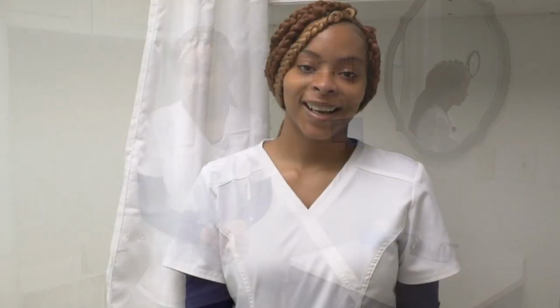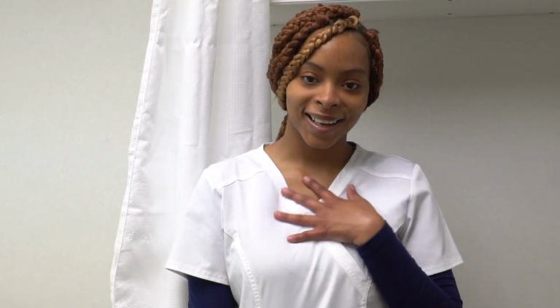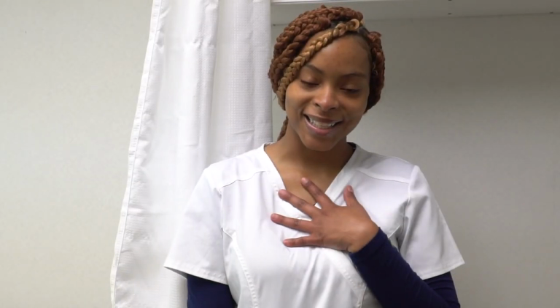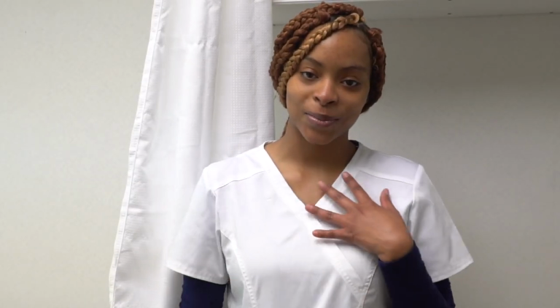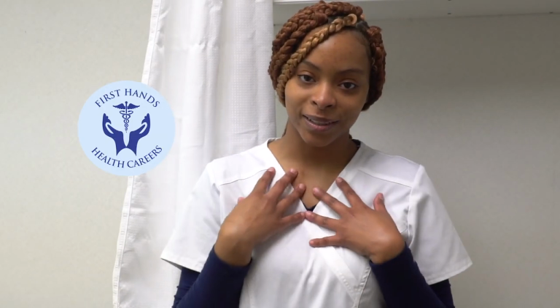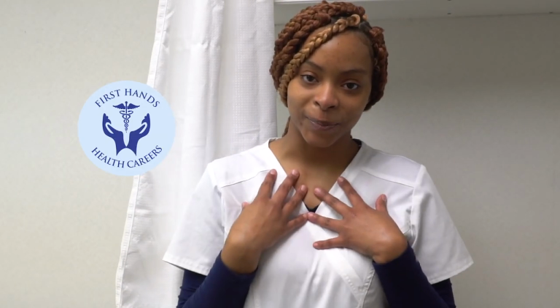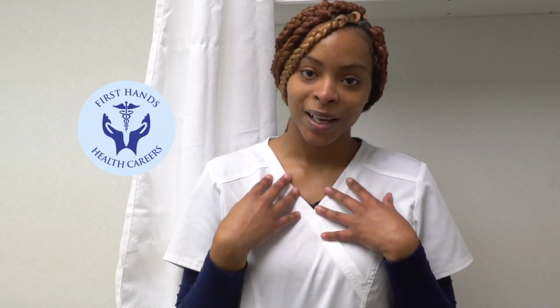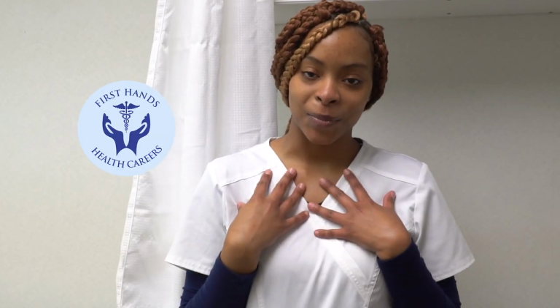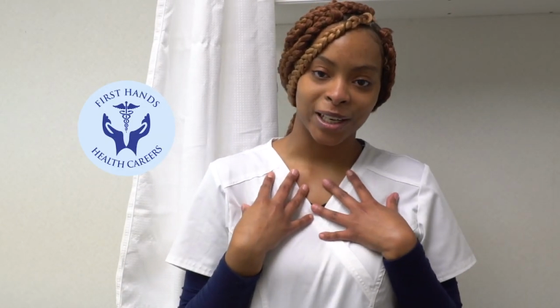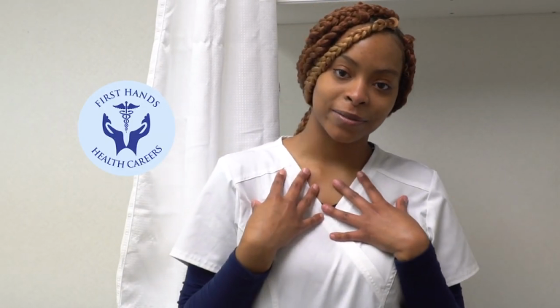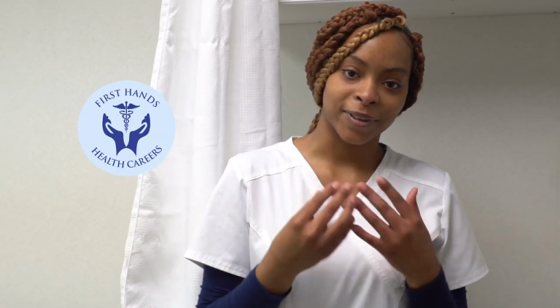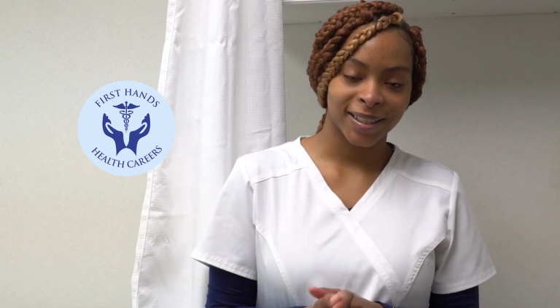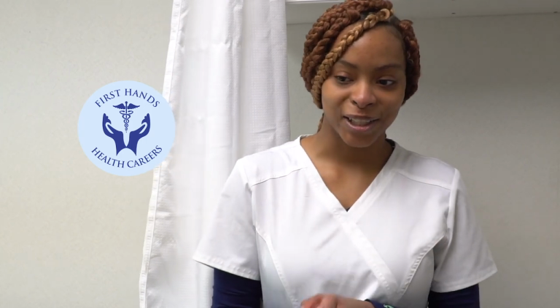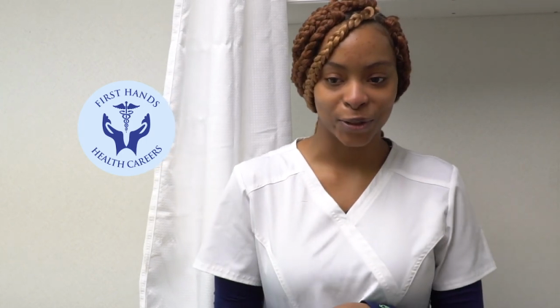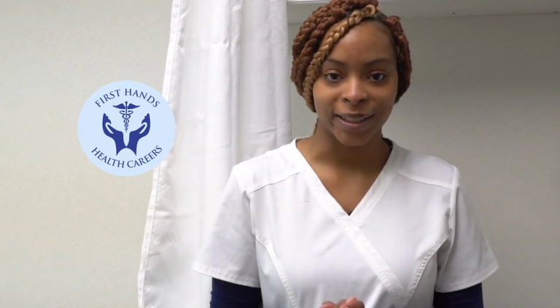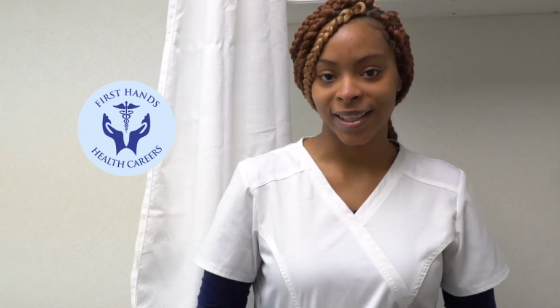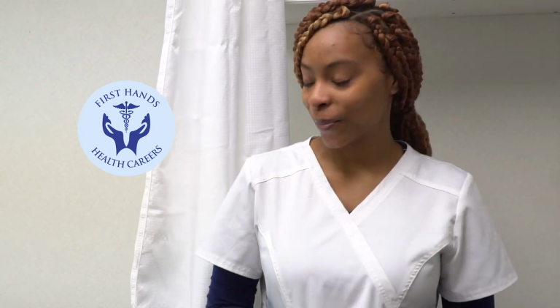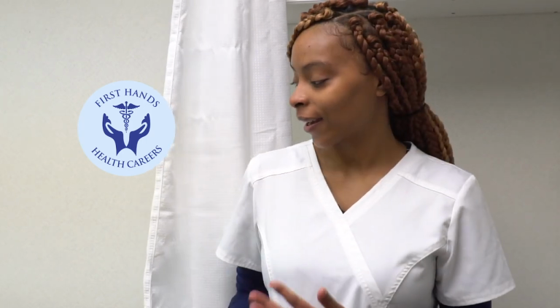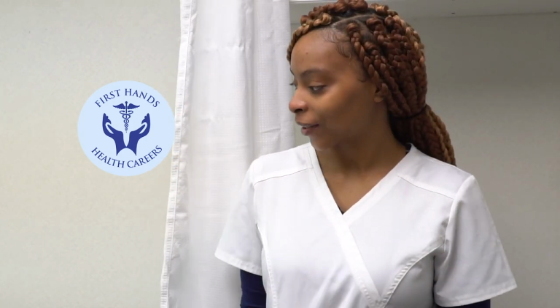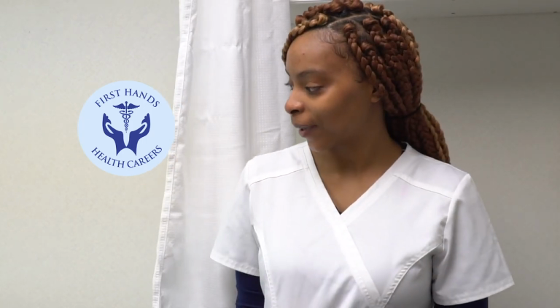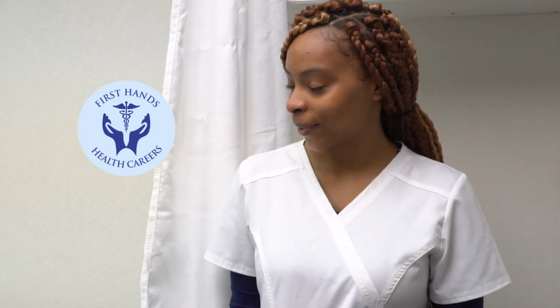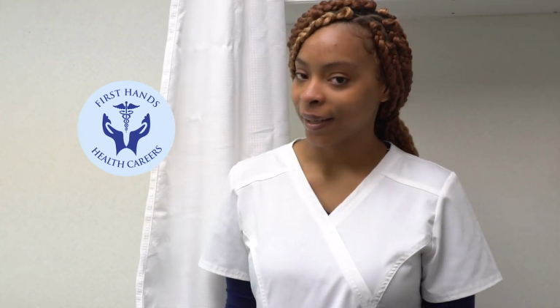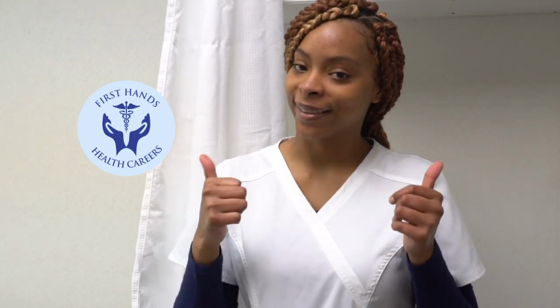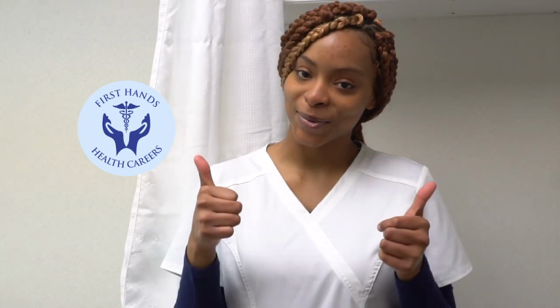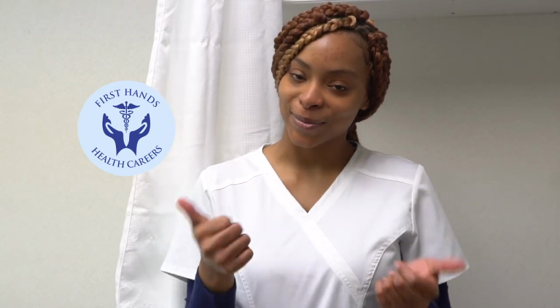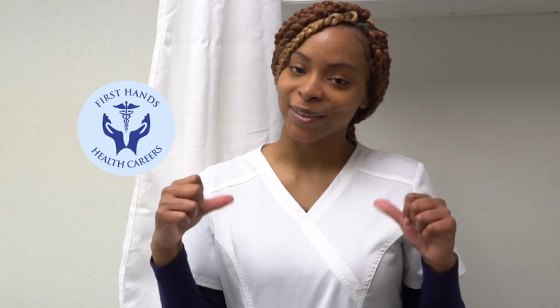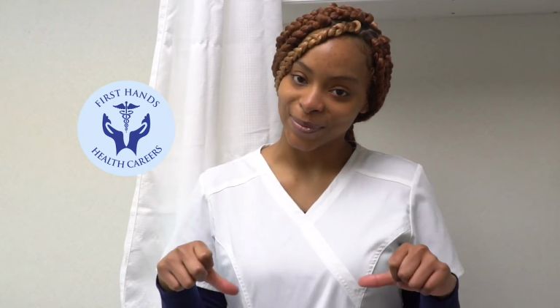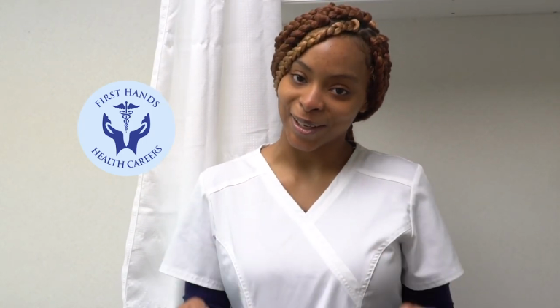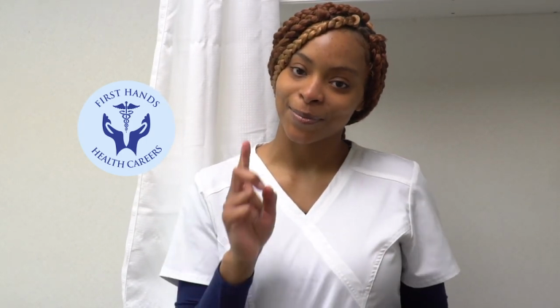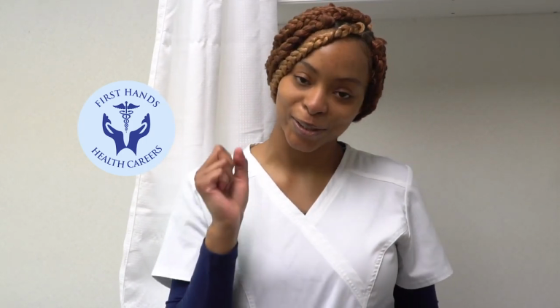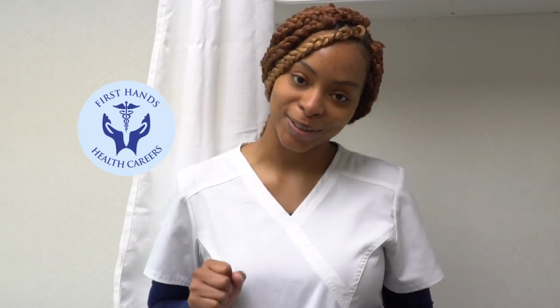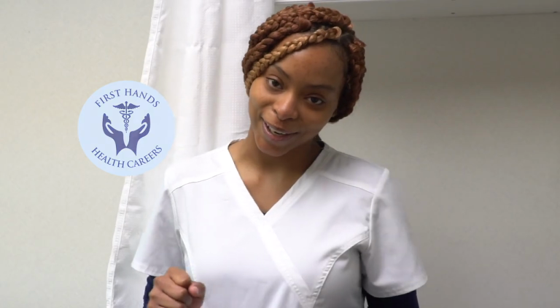Hi guys, I'm Tierra. I'm a graduate from First Hands Health Careers. This is how you make a bed — thumbs up, no thumbs down. Make sure you subscribe.